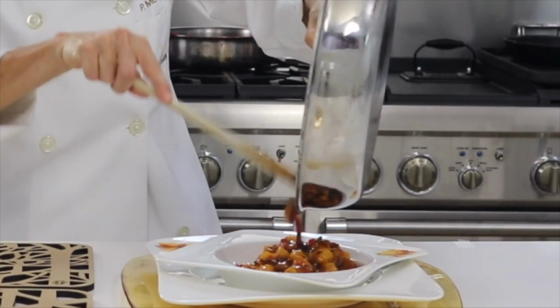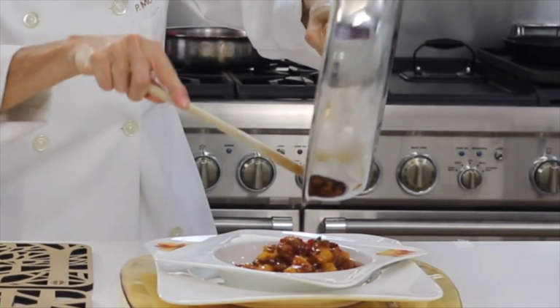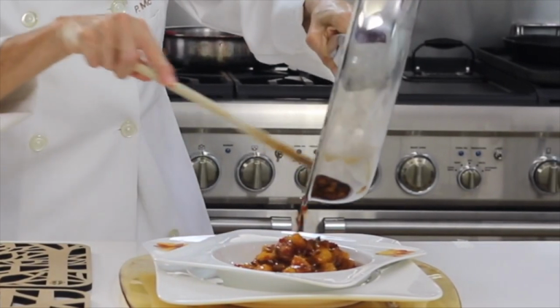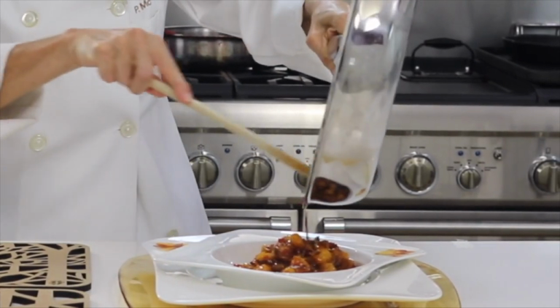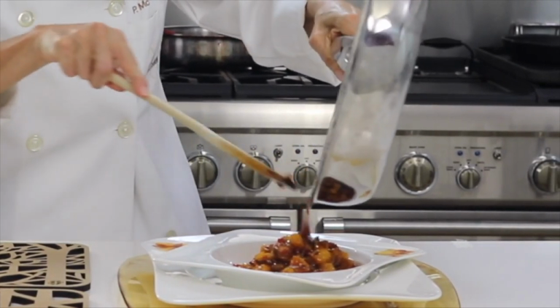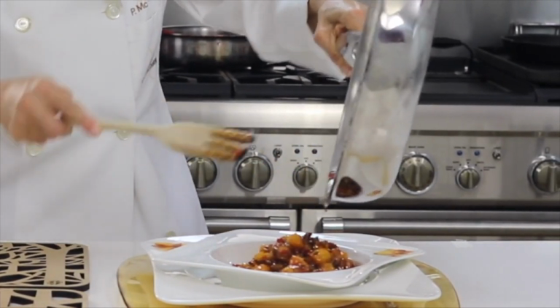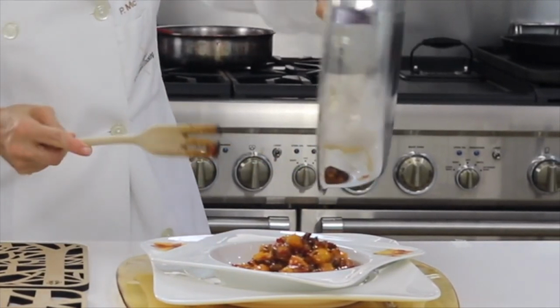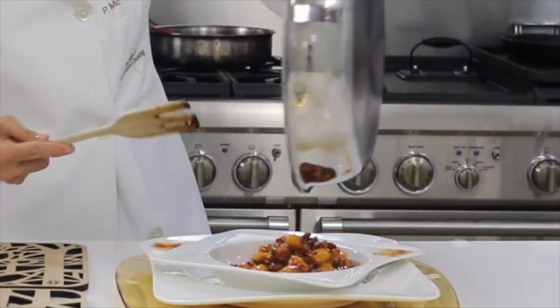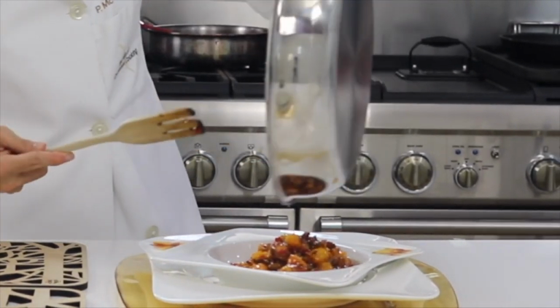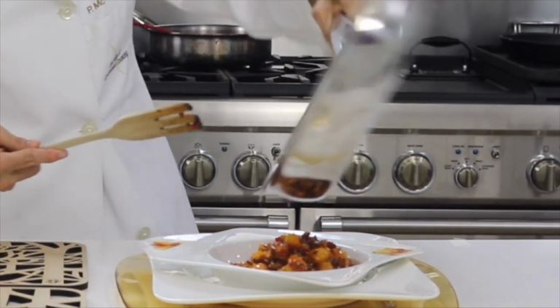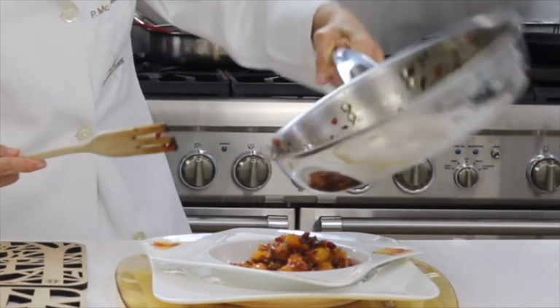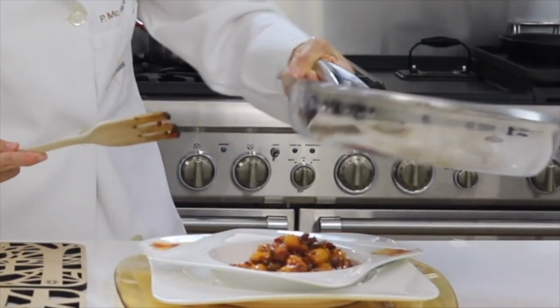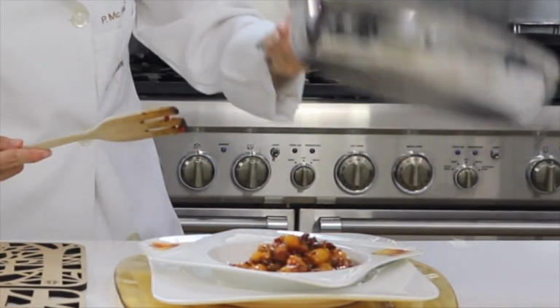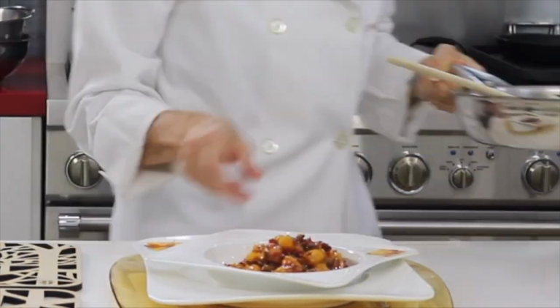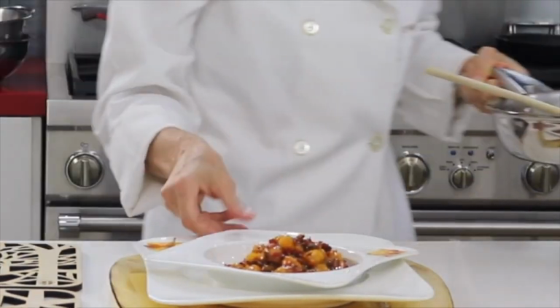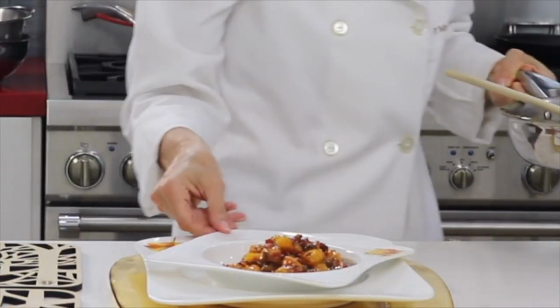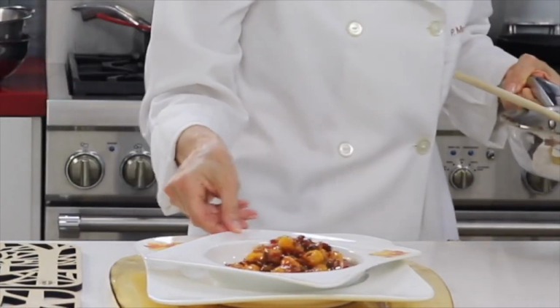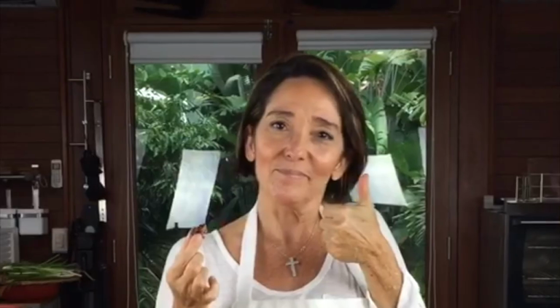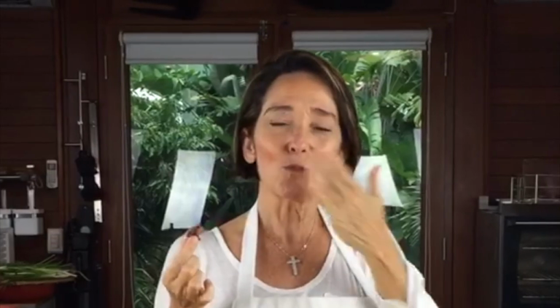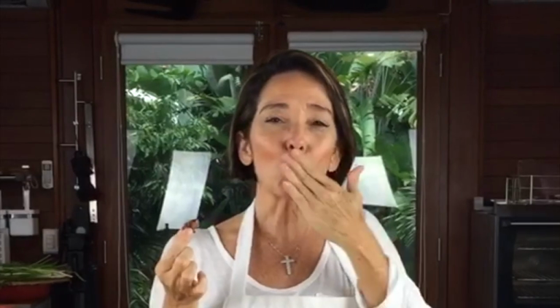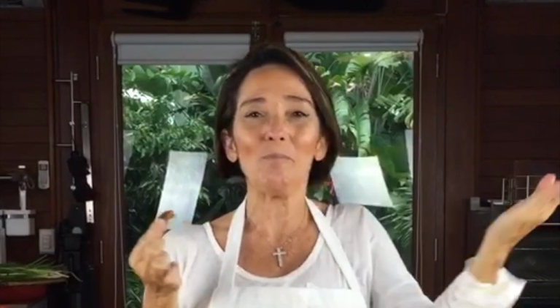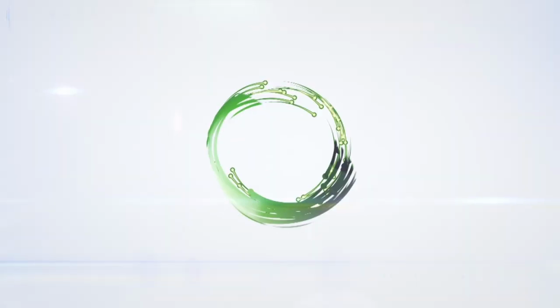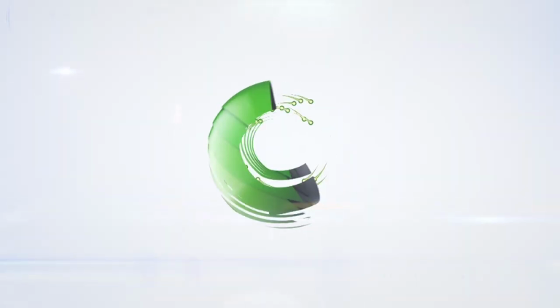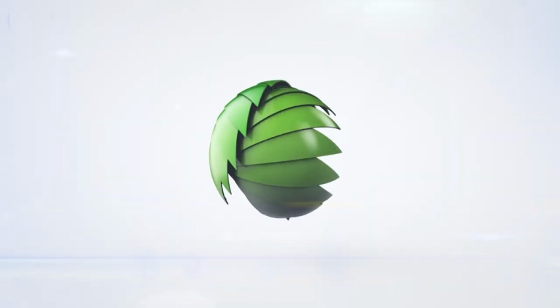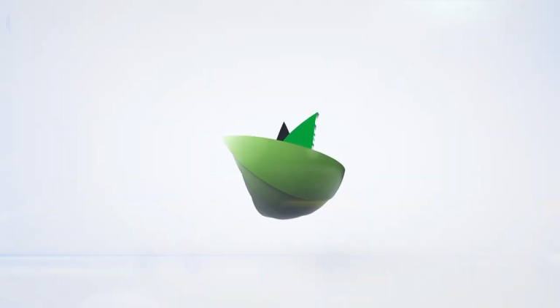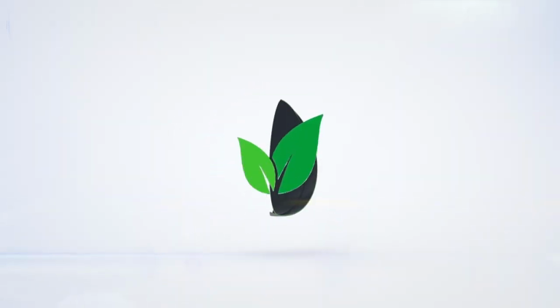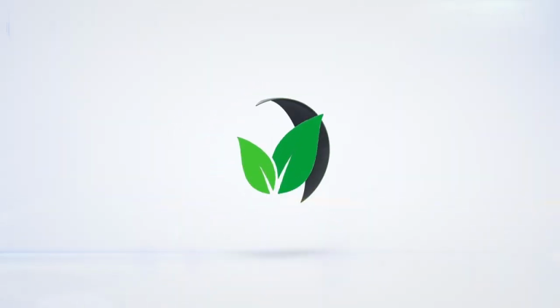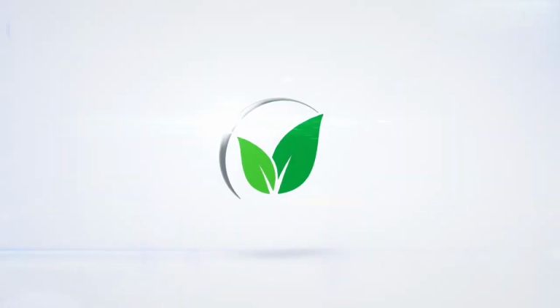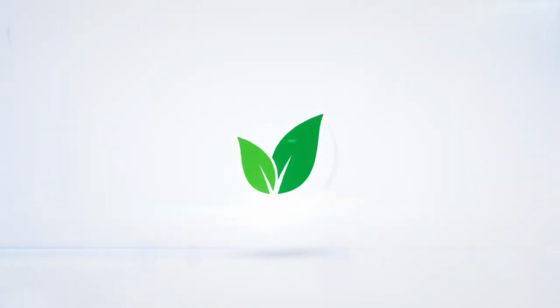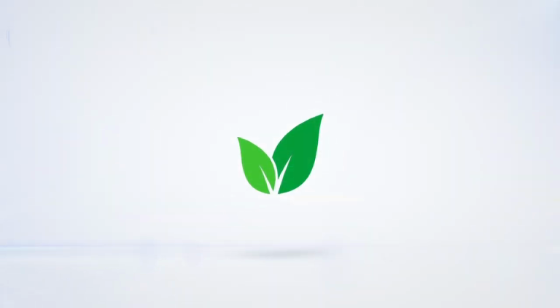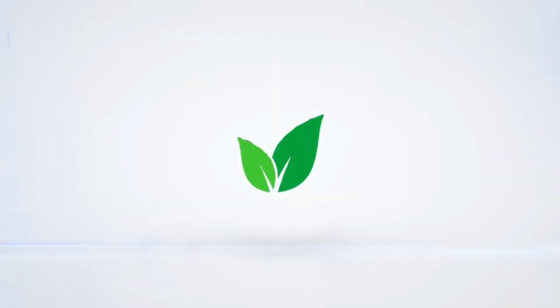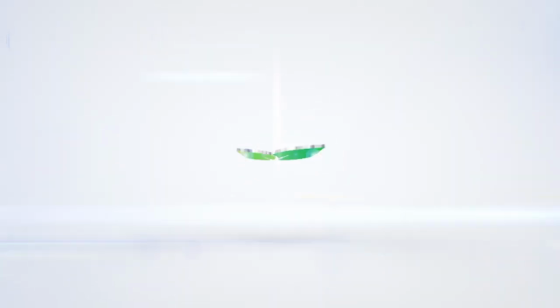An amazing sauce for anything. Enjoy — Chef Patifique!